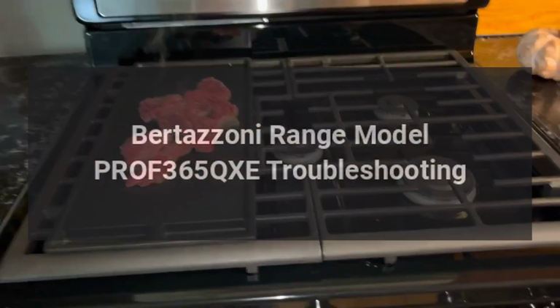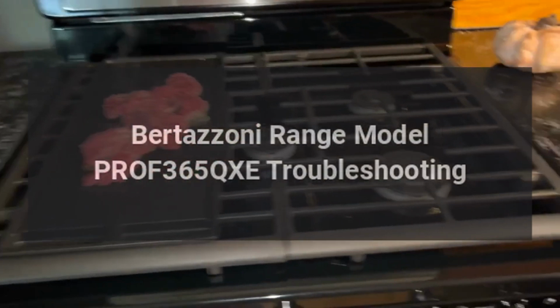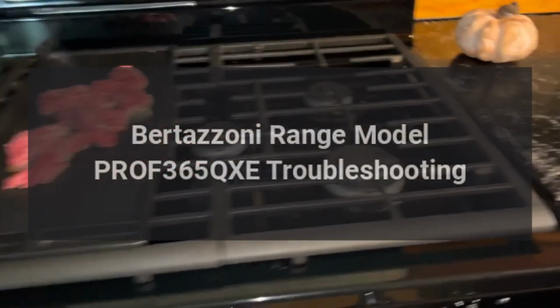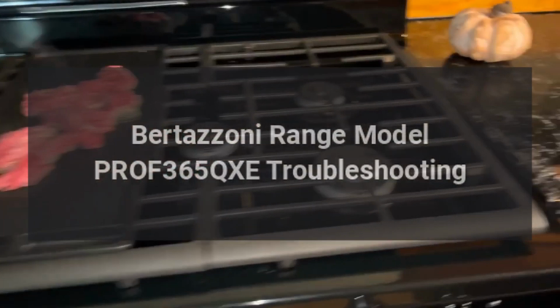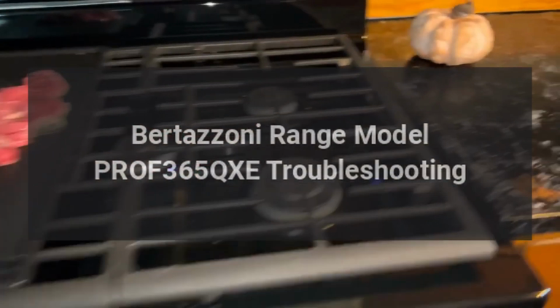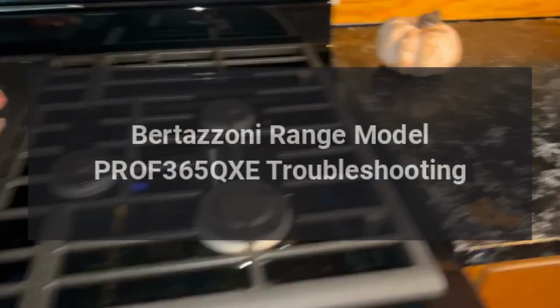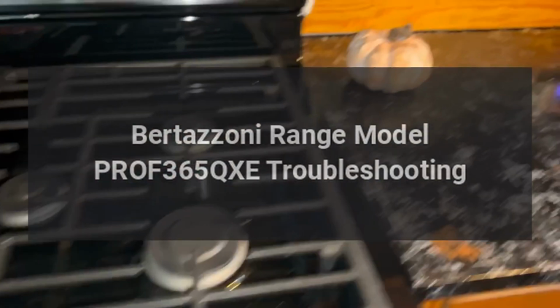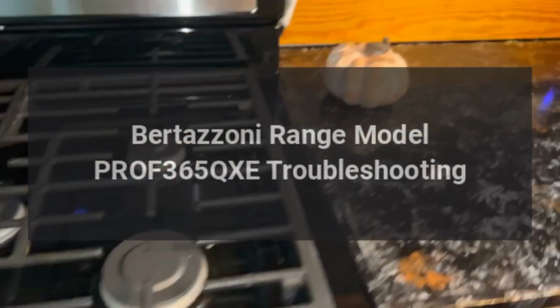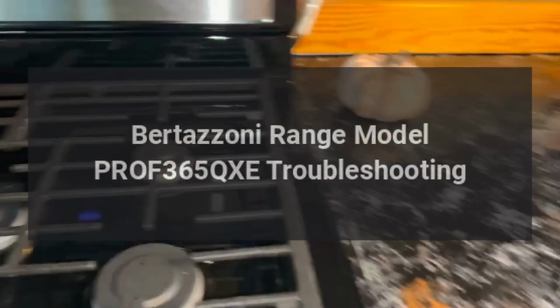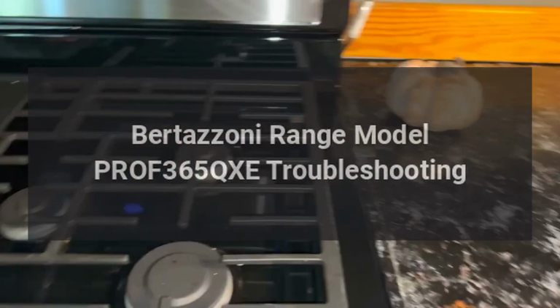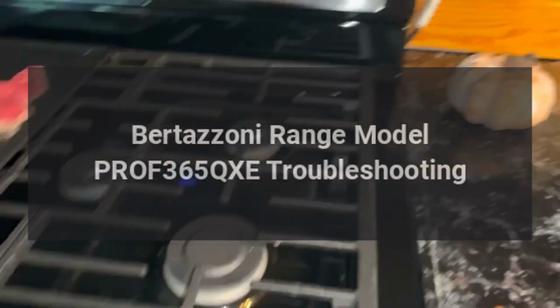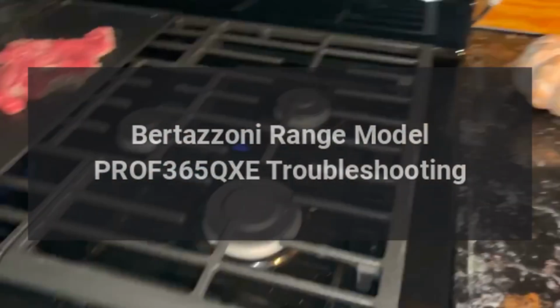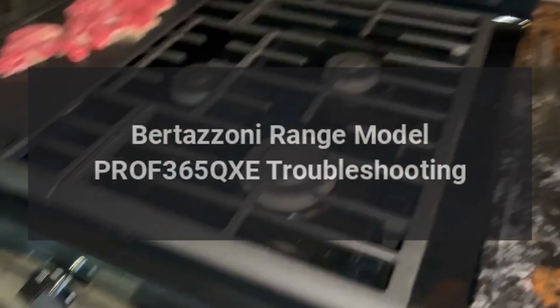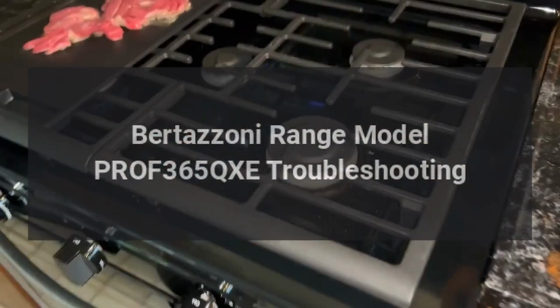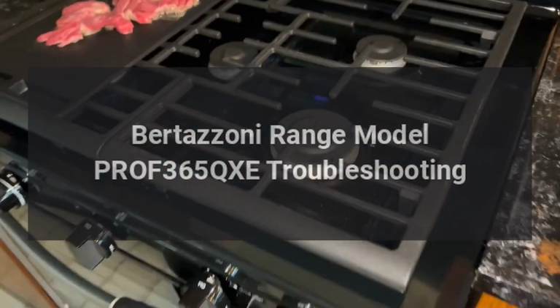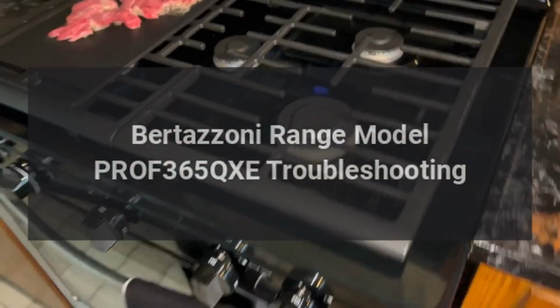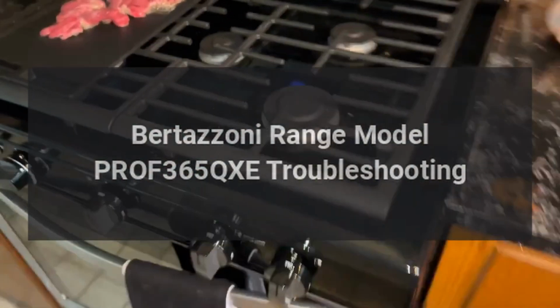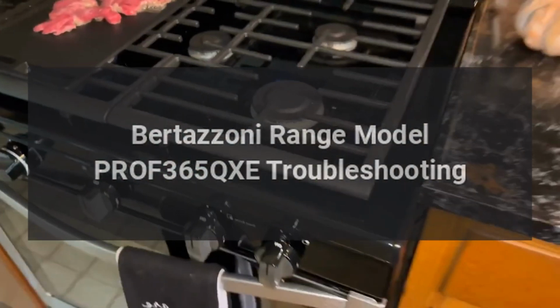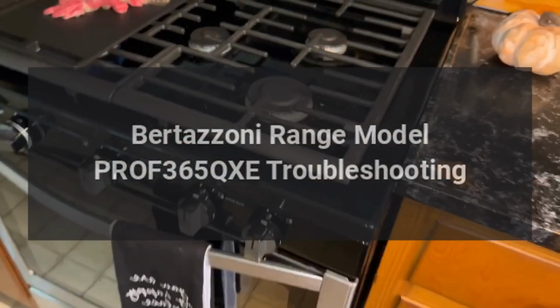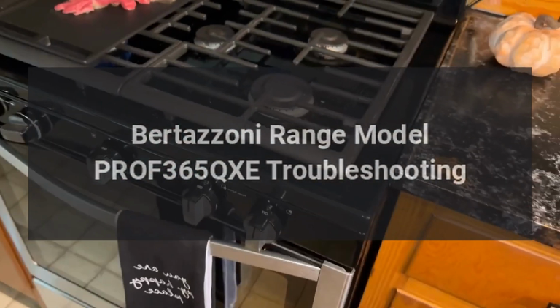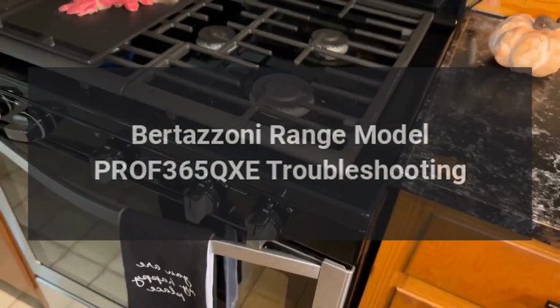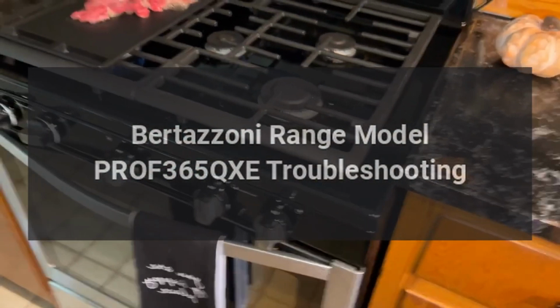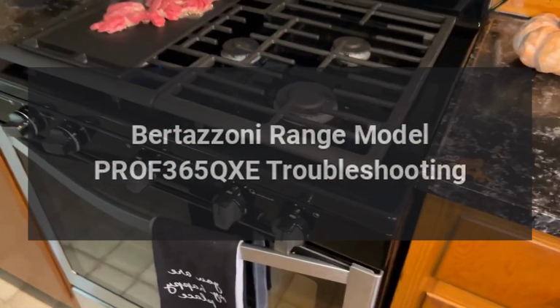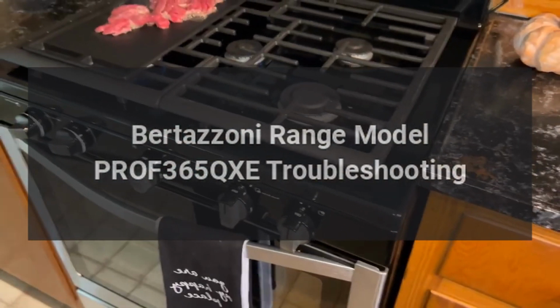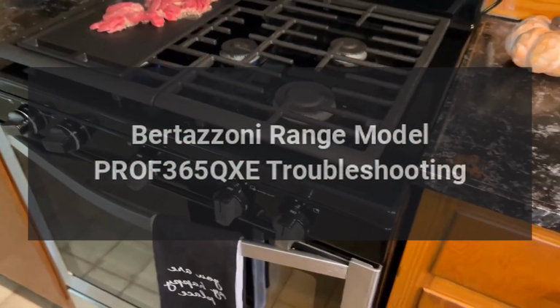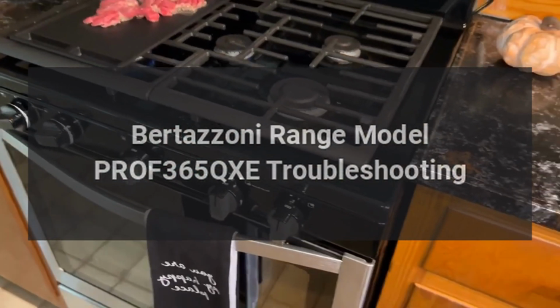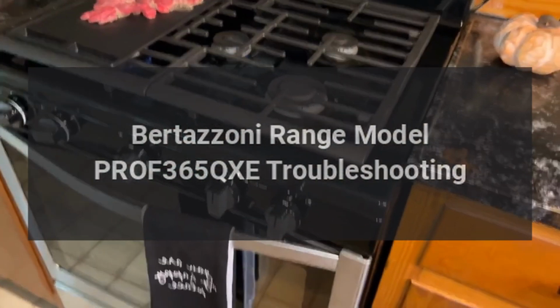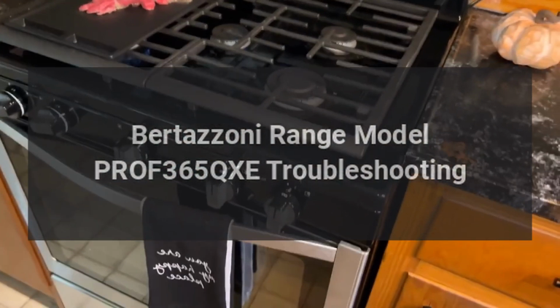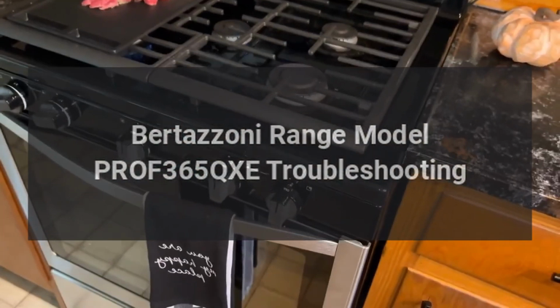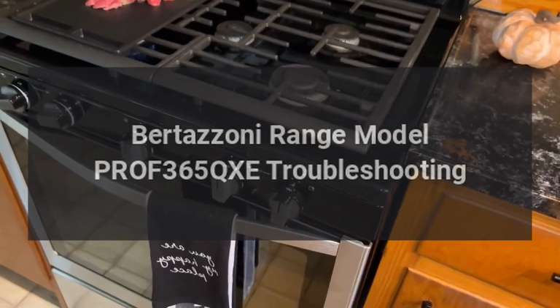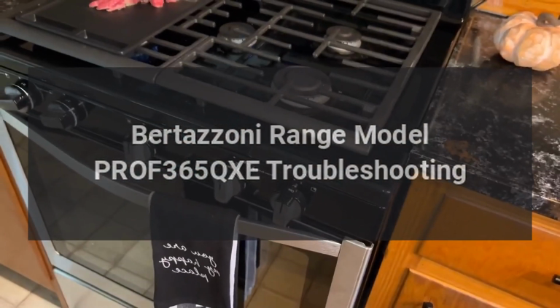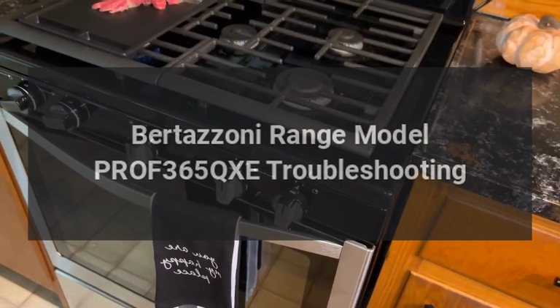Bertazzoni Range Model PROF365QXE Troubleshooting.